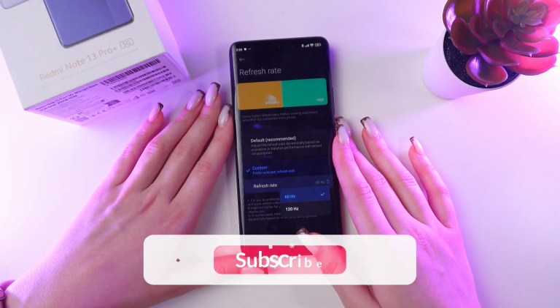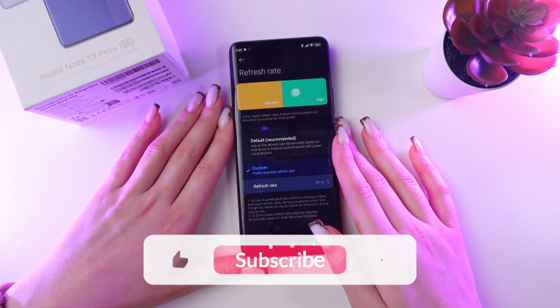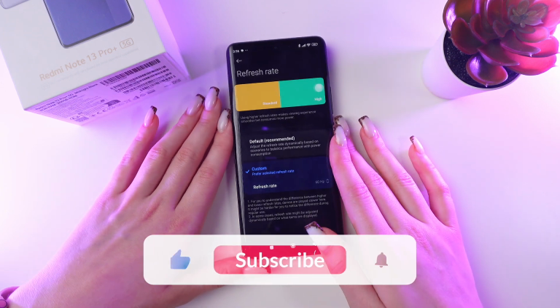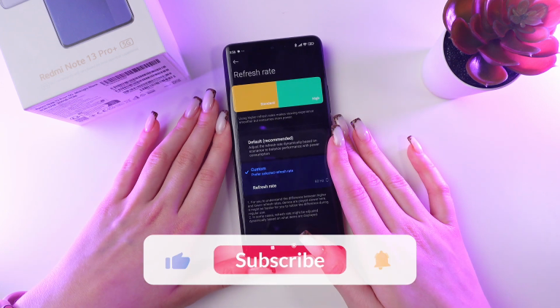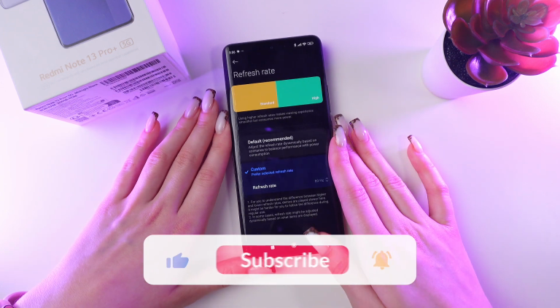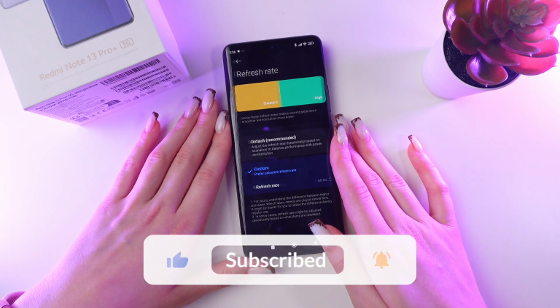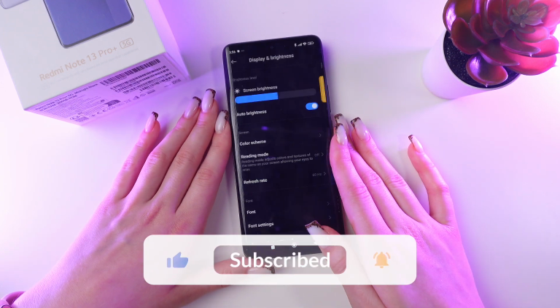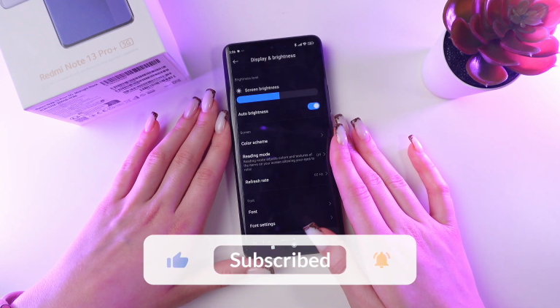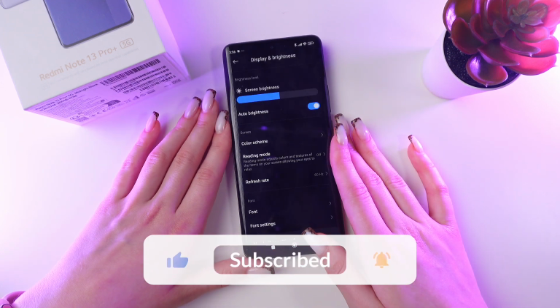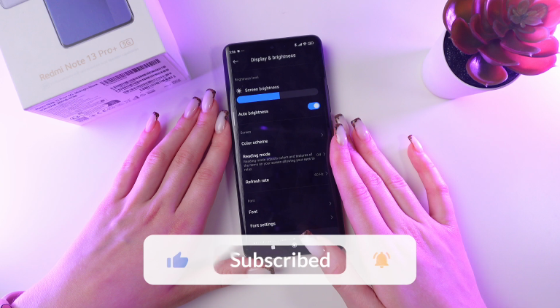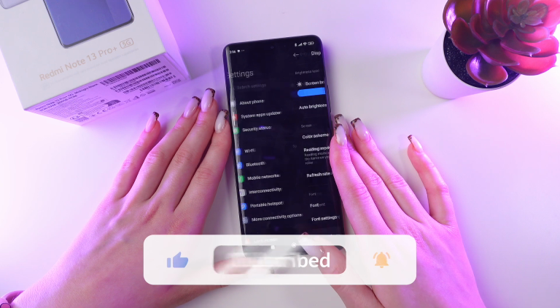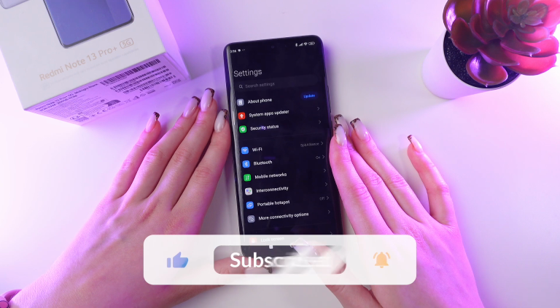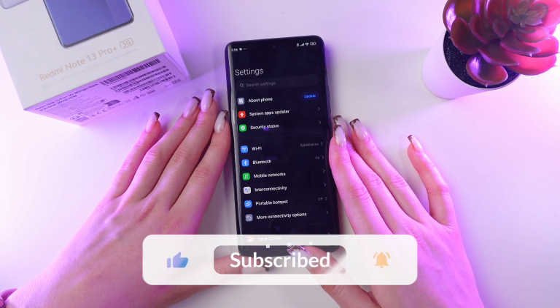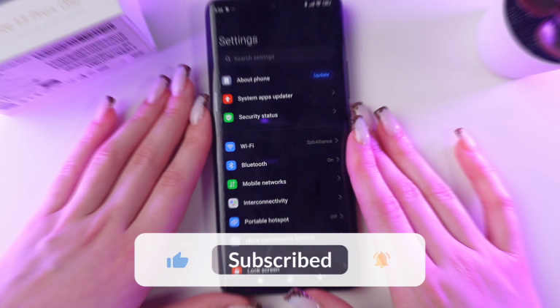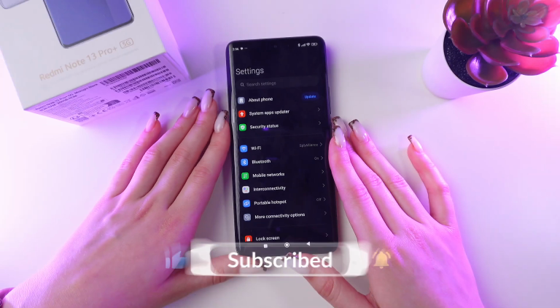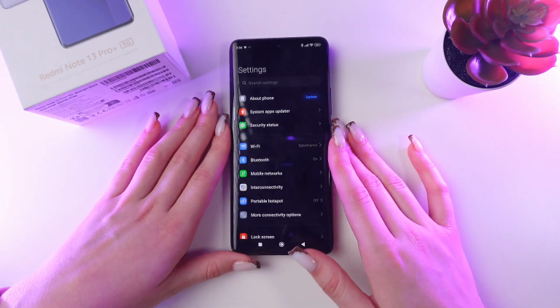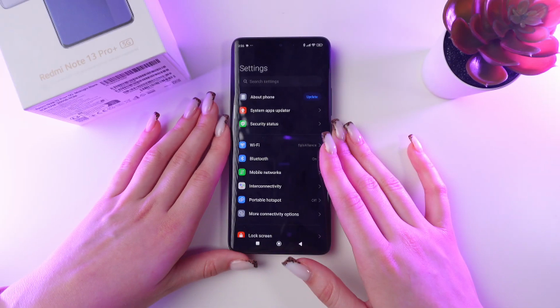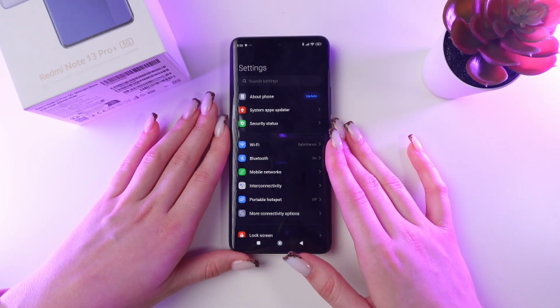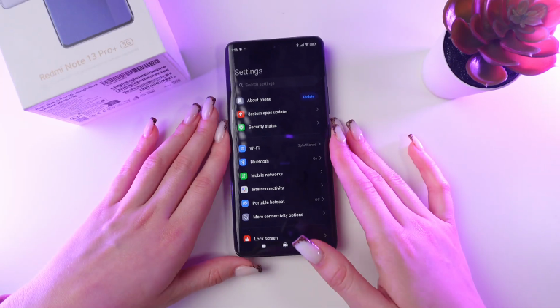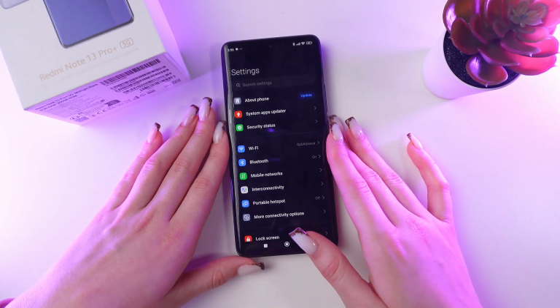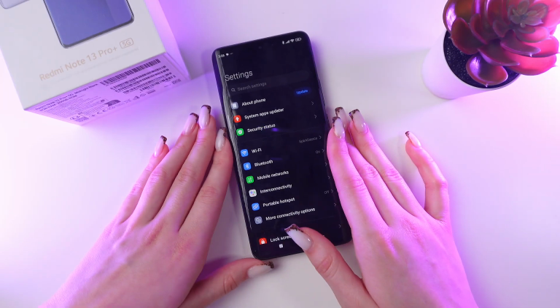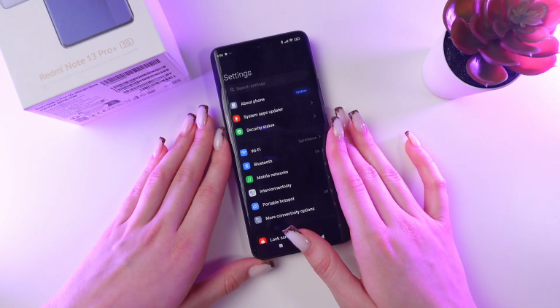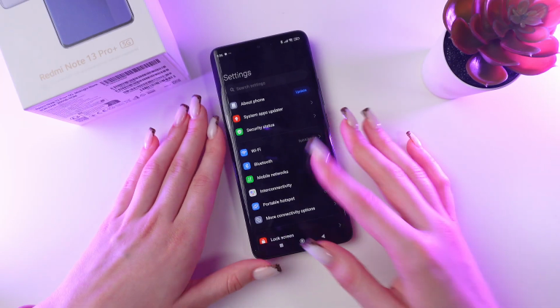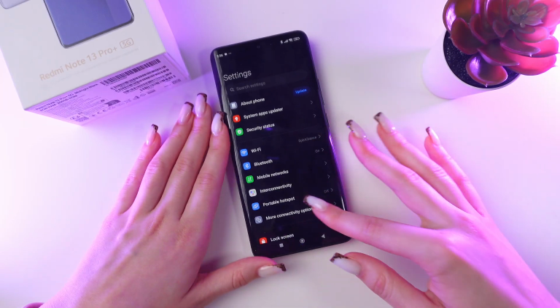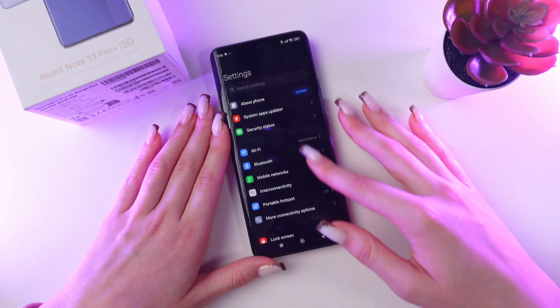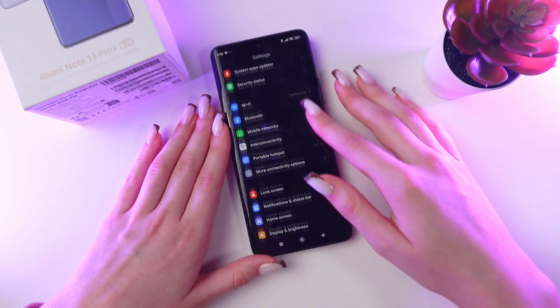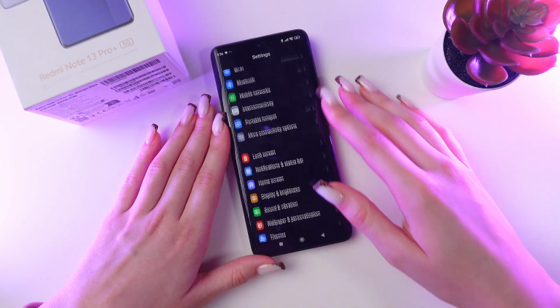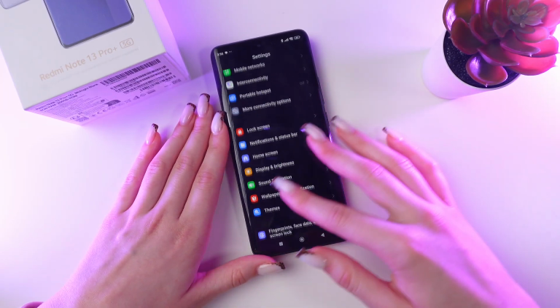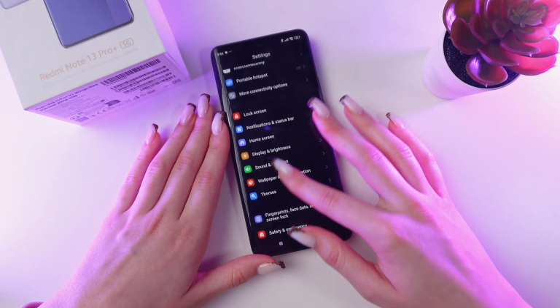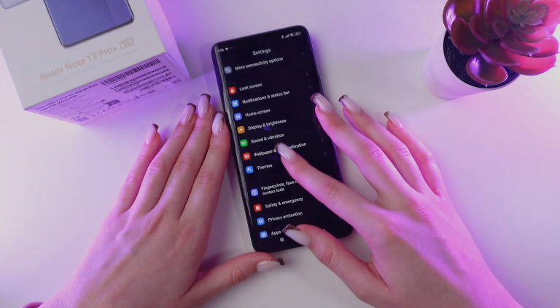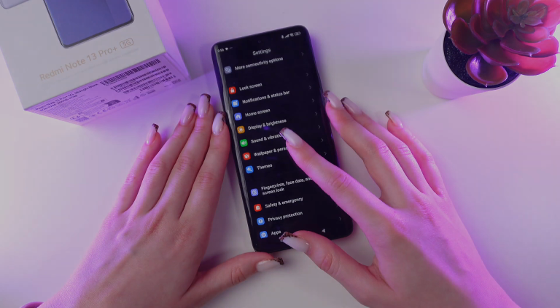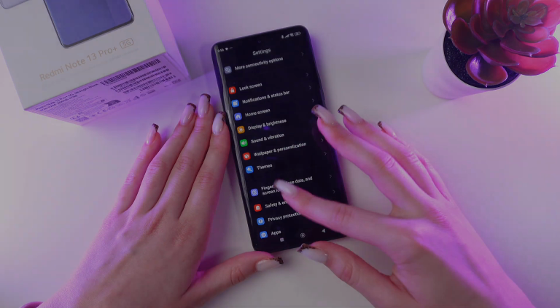And that's all. Now you know all about optimizing your battery settings, and I hope this video was useful for you. Thank you so much for watching.